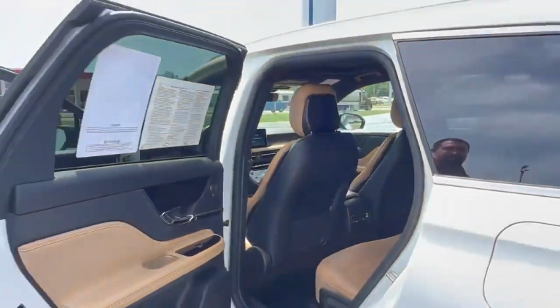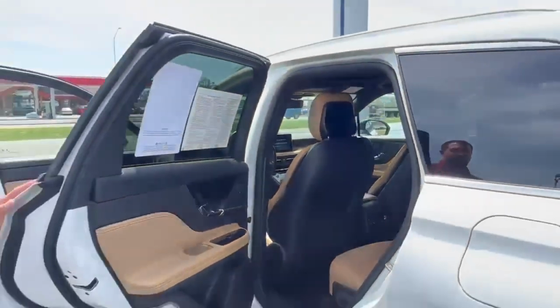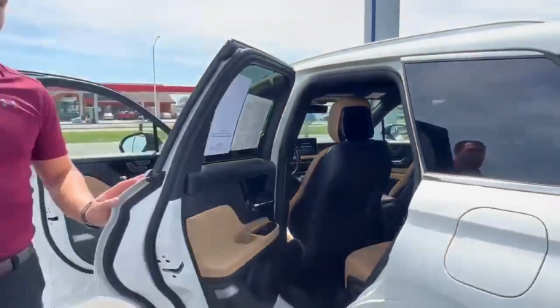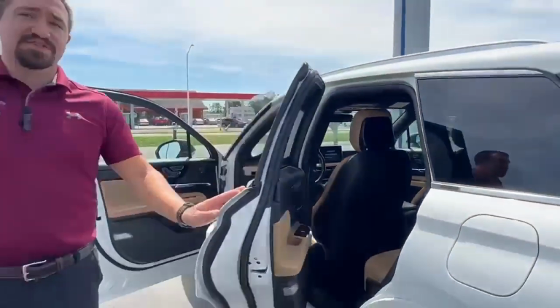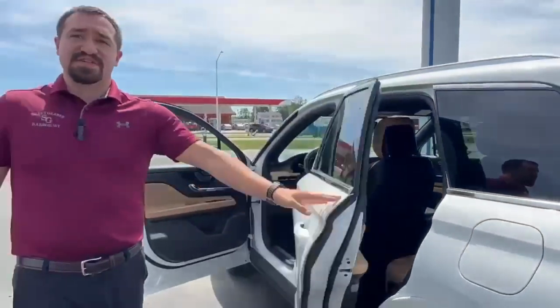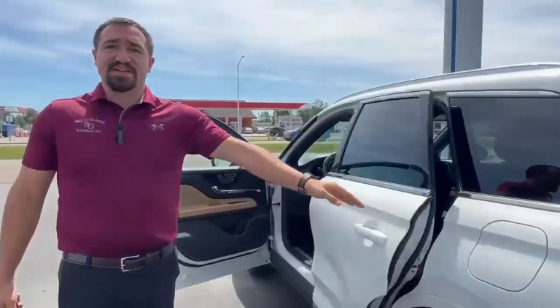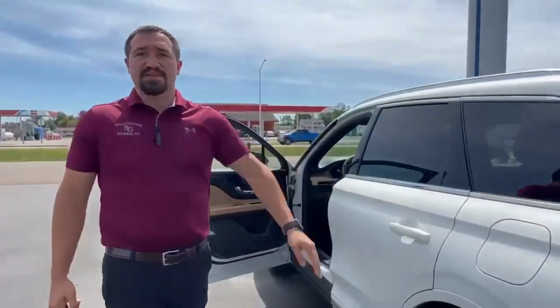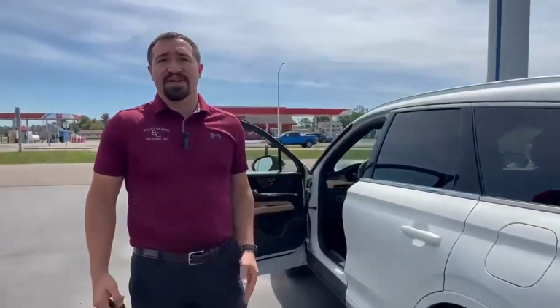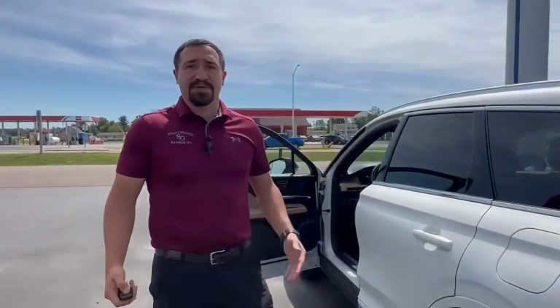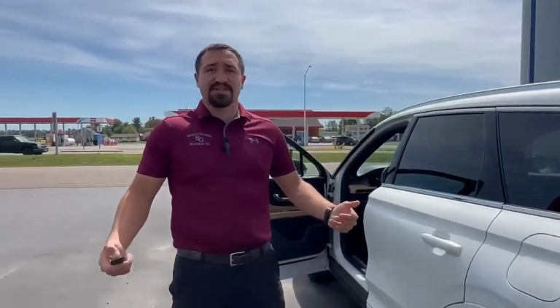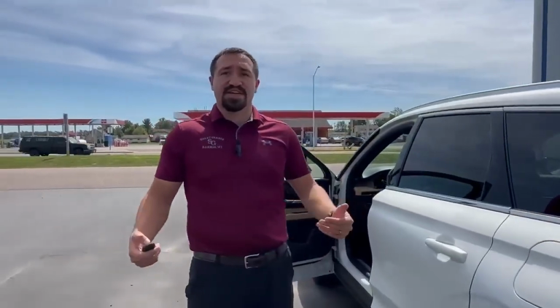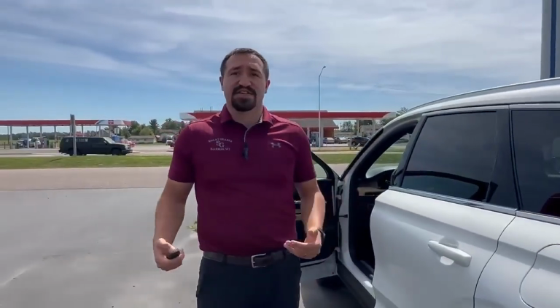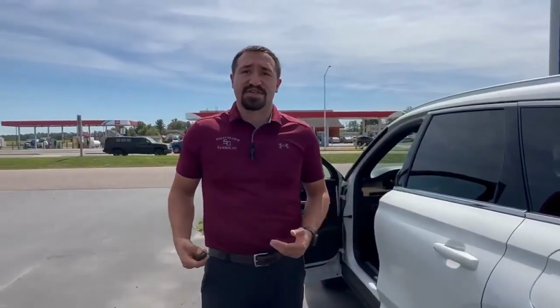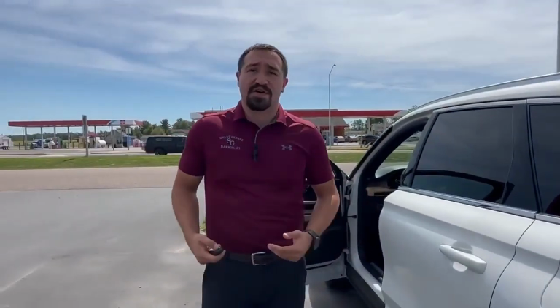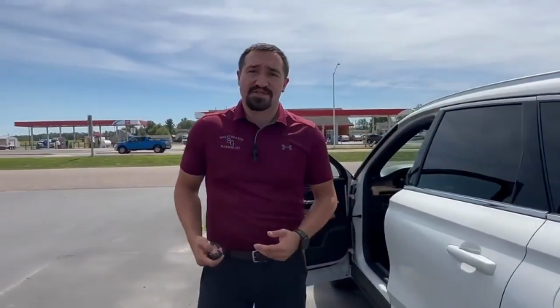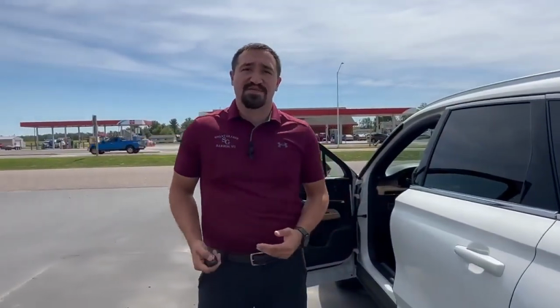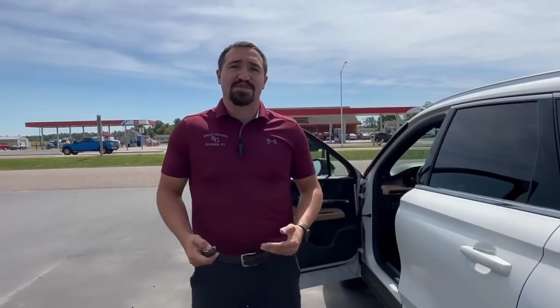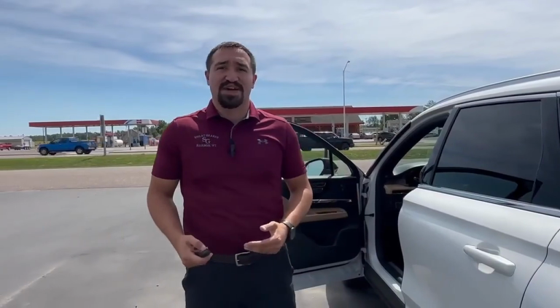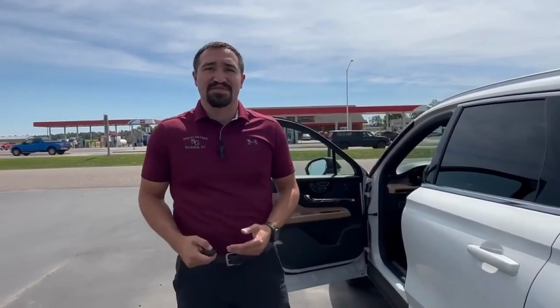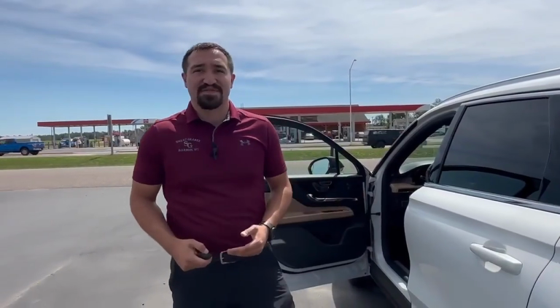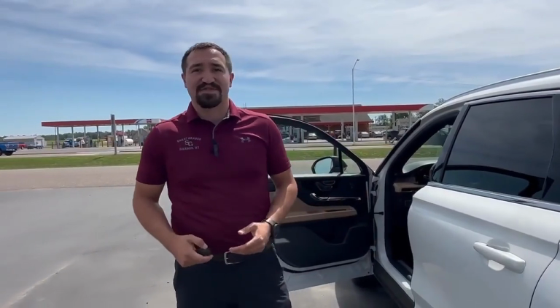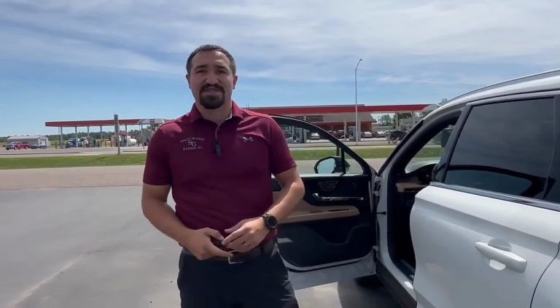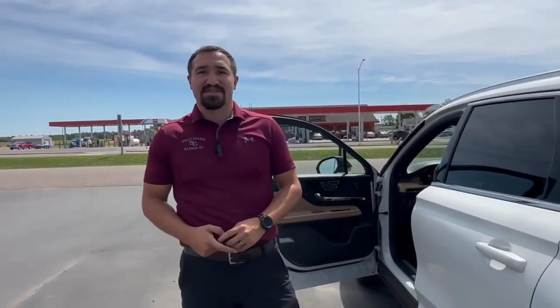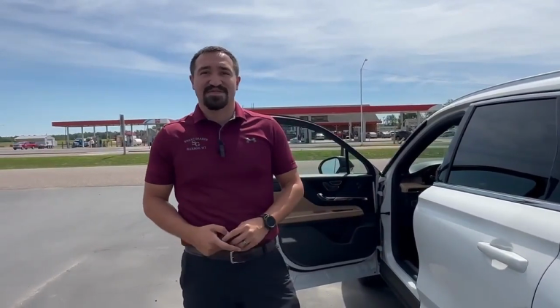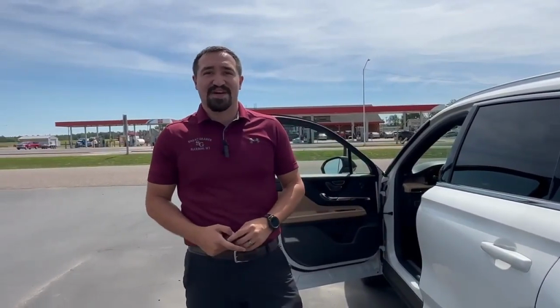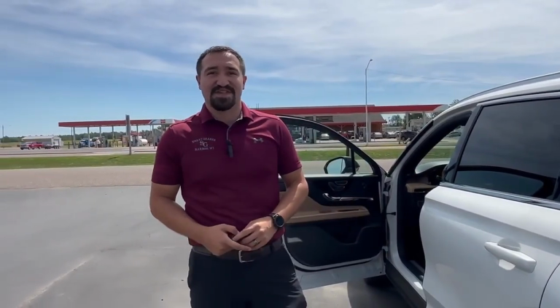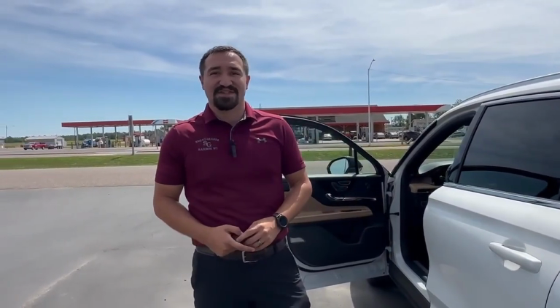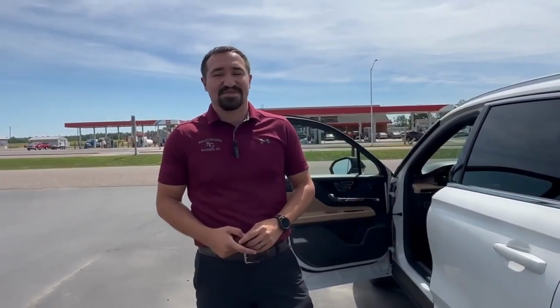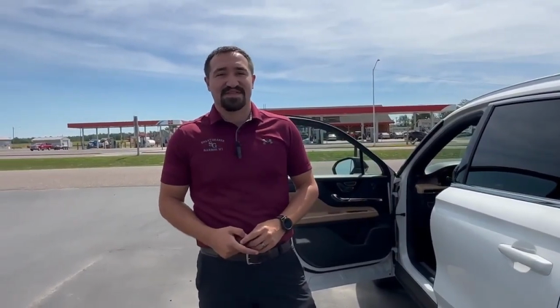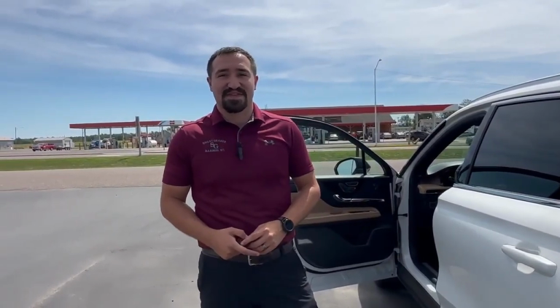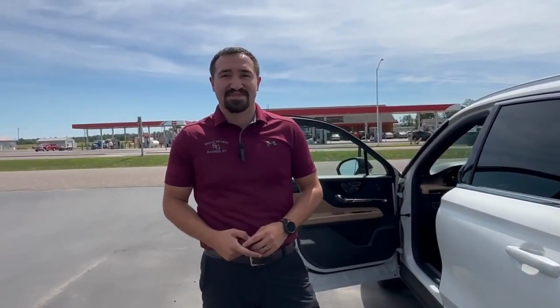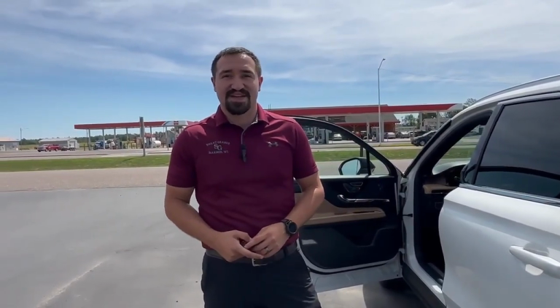If this is something you're interested in, go ahead and come down here and see us or give us a call at 715-537-5657. Thanks.